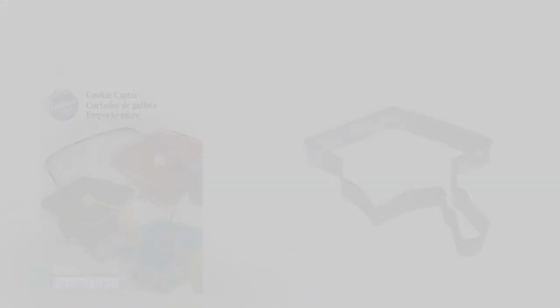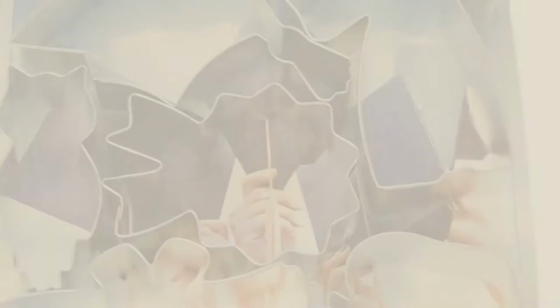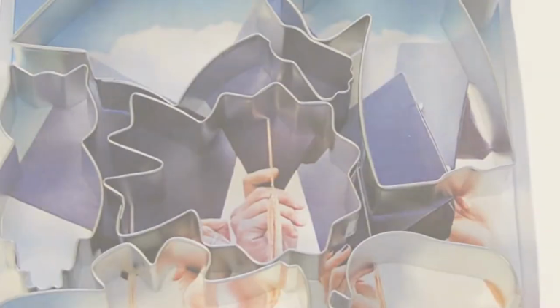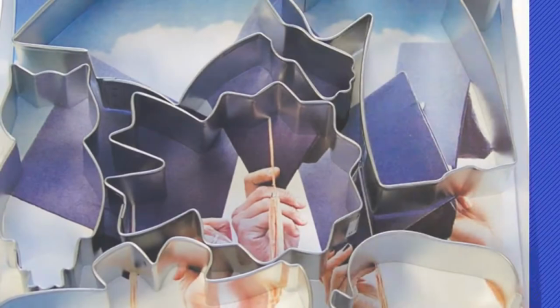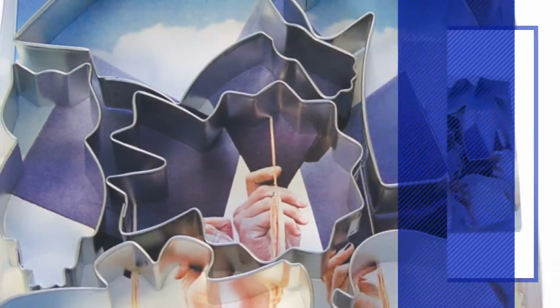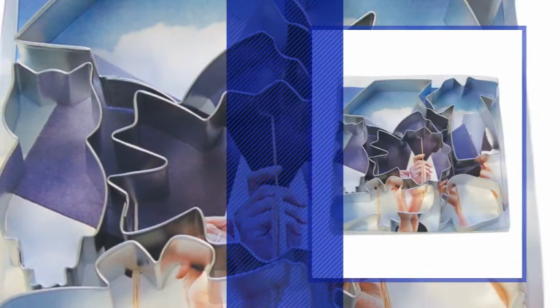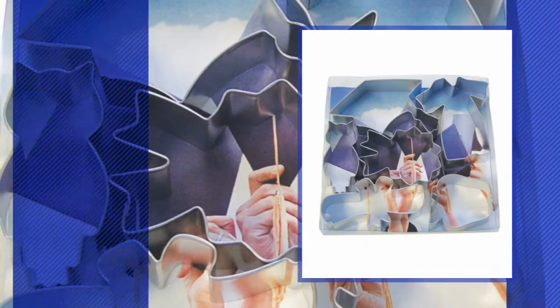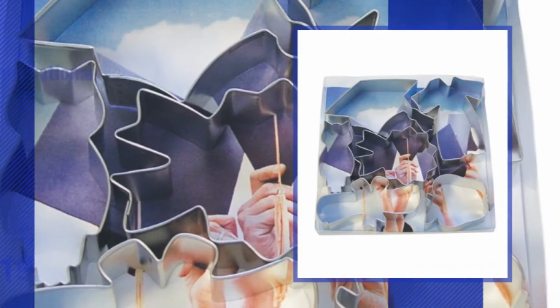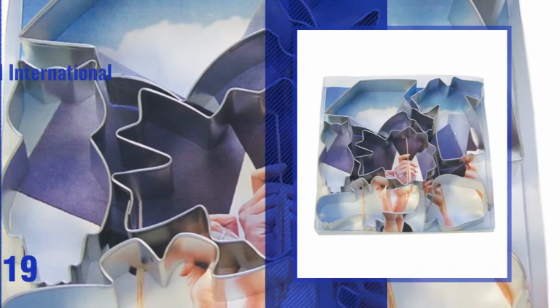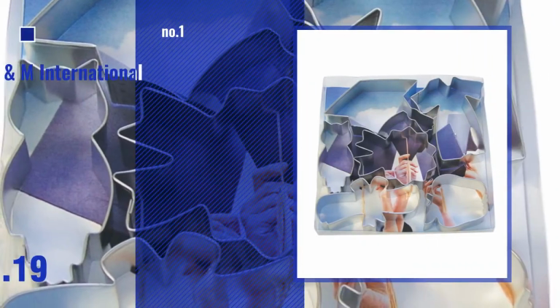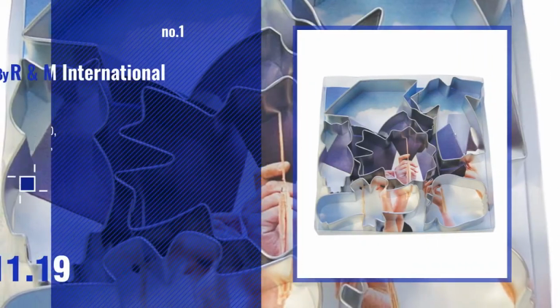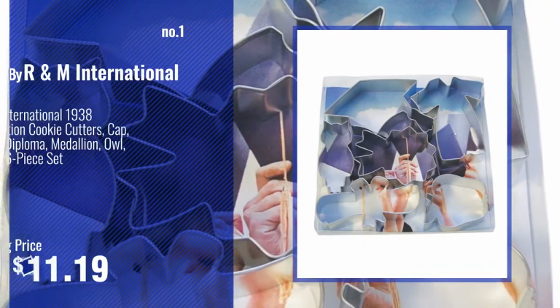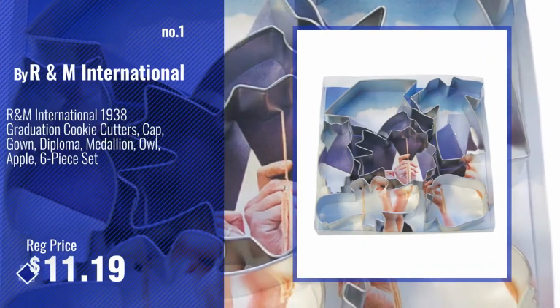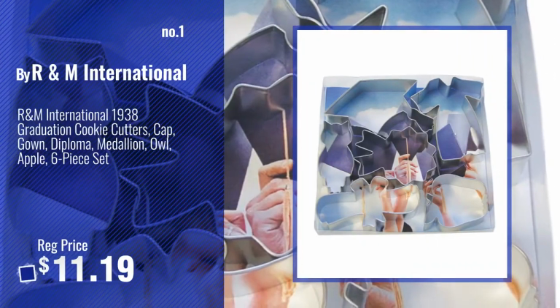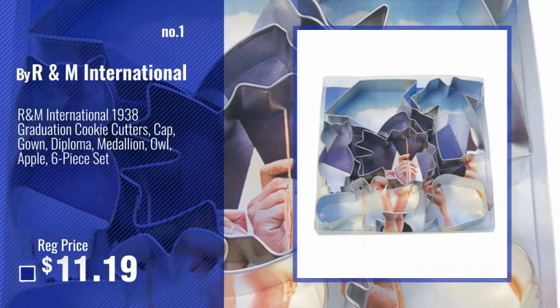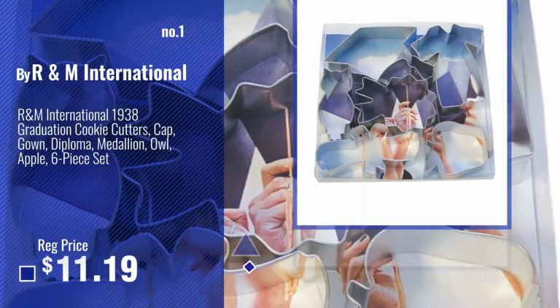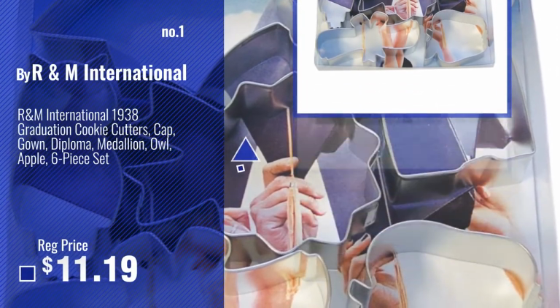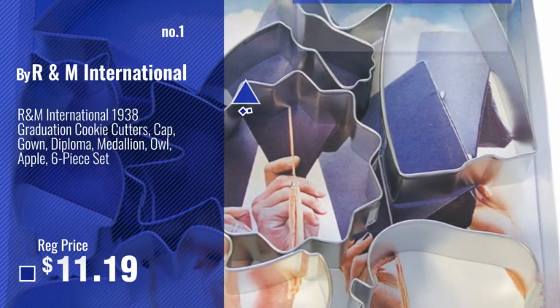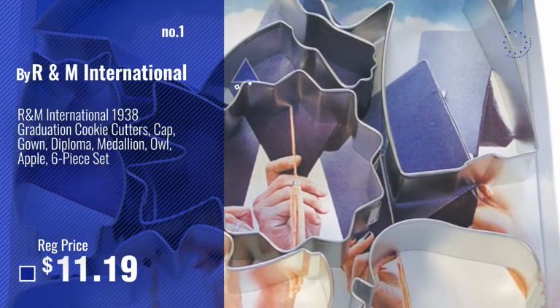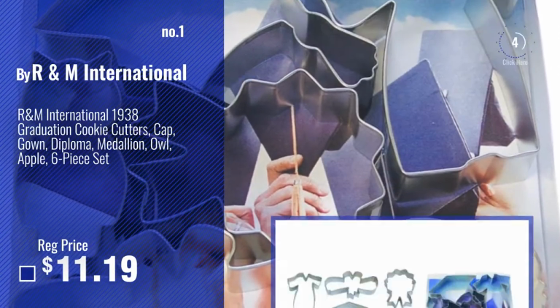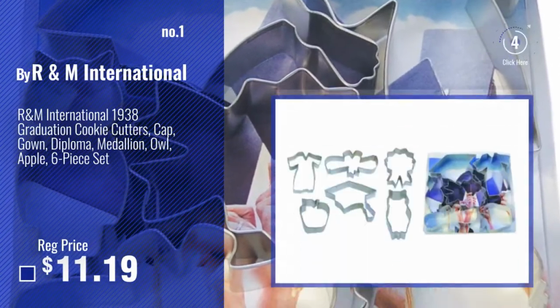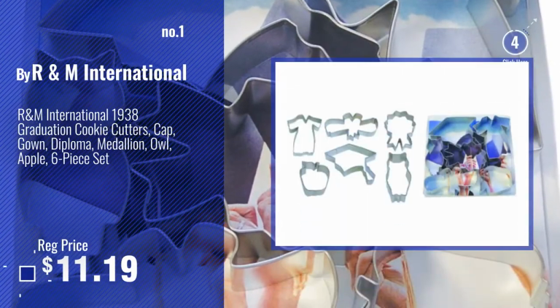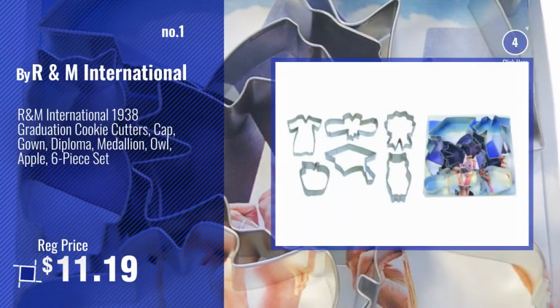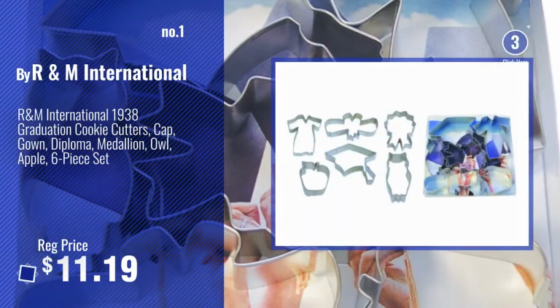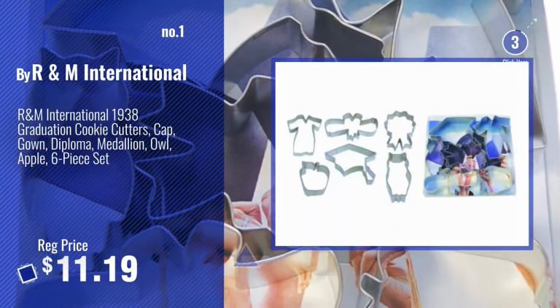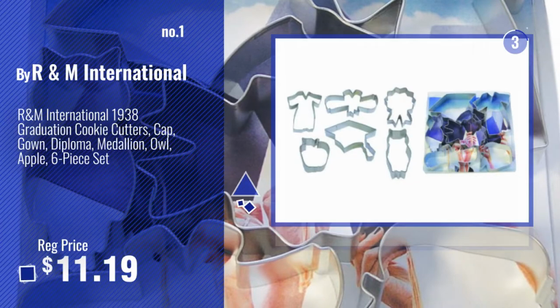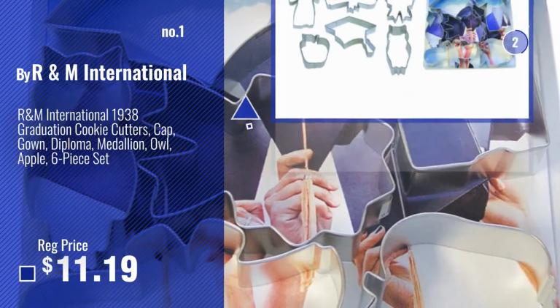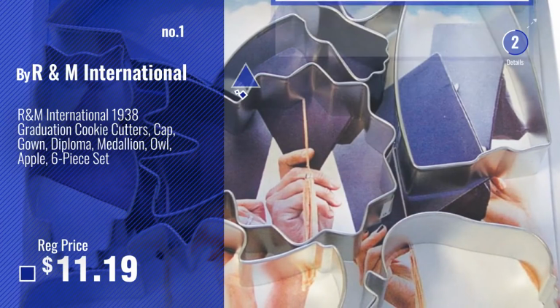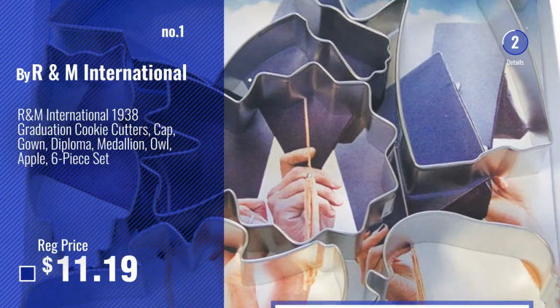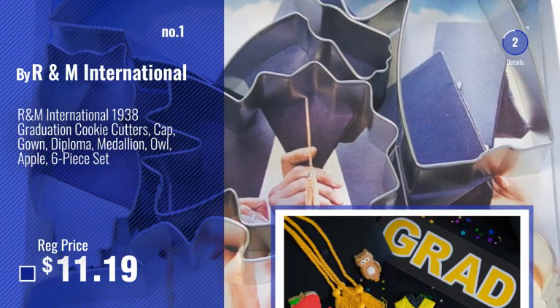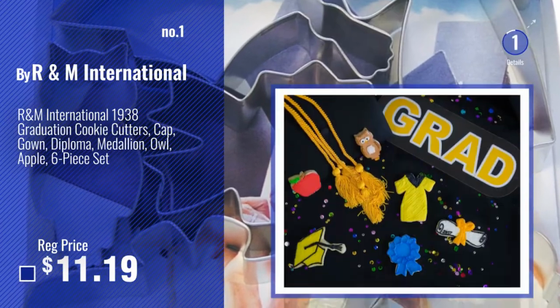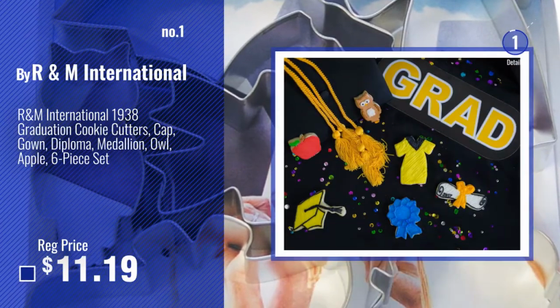Number 1, most popular, by R&M International. Watch this video, choose your favorite.